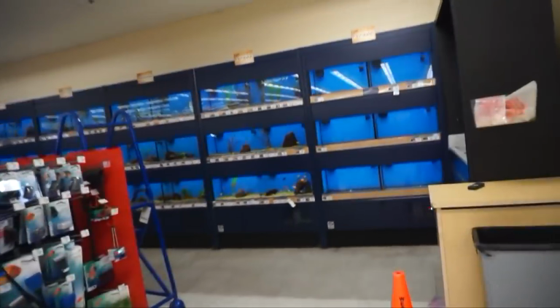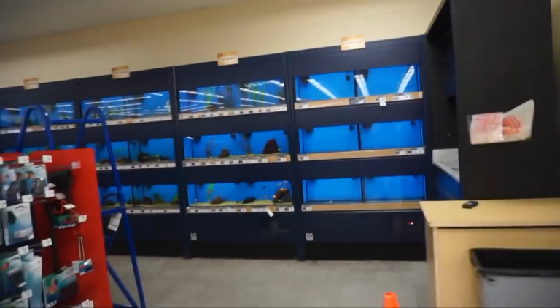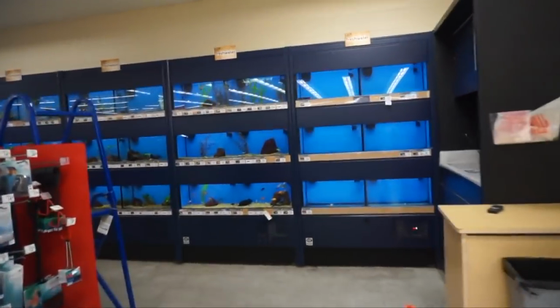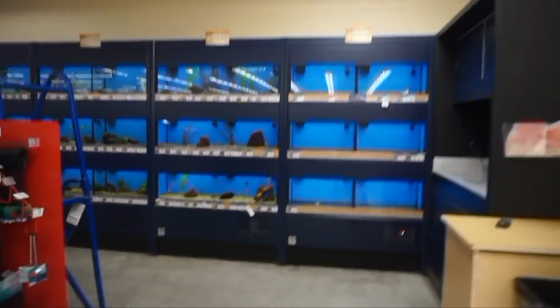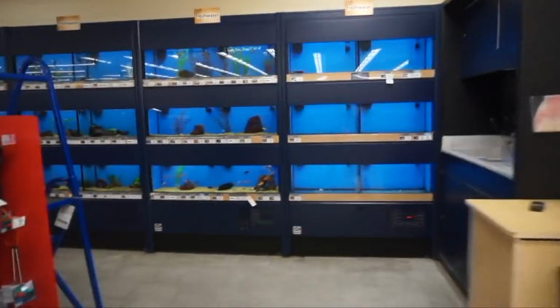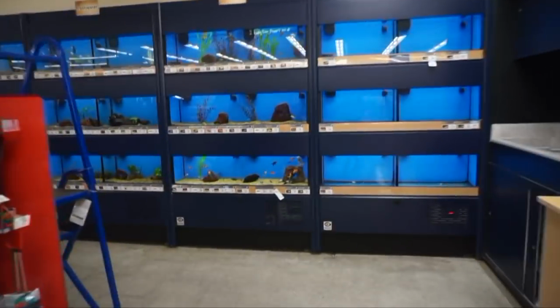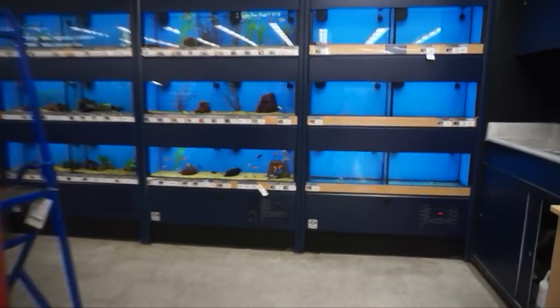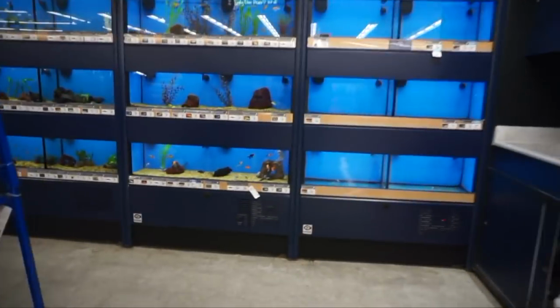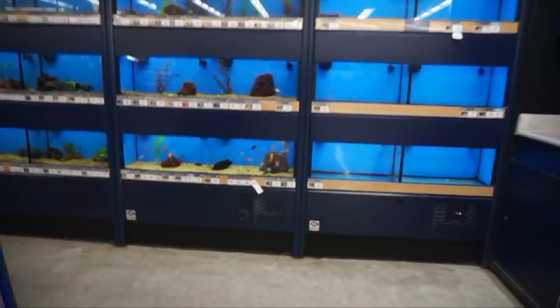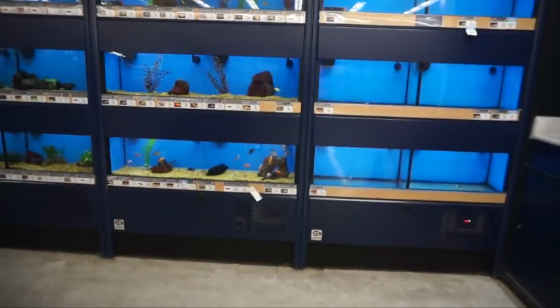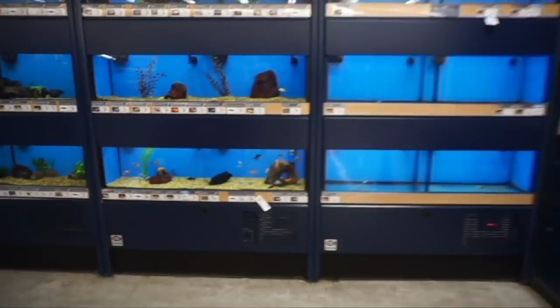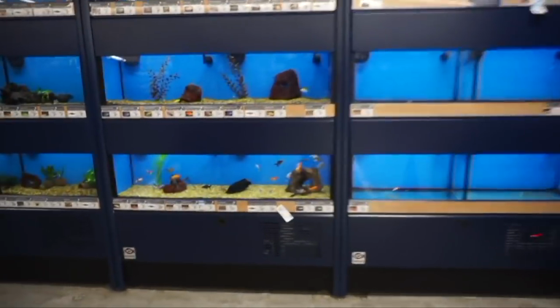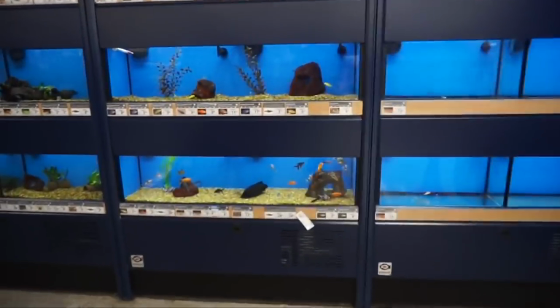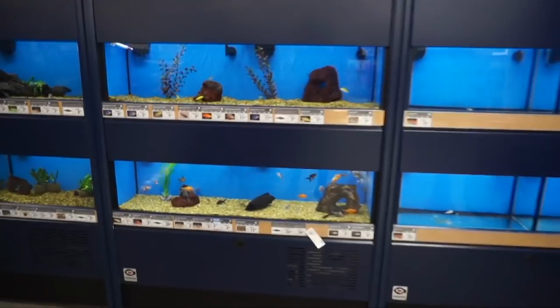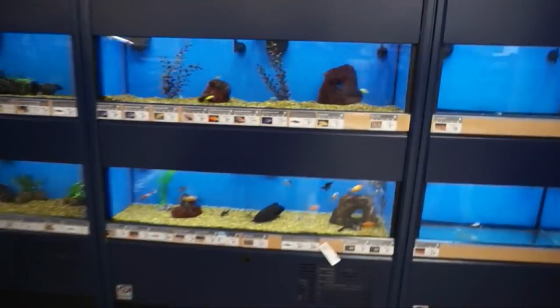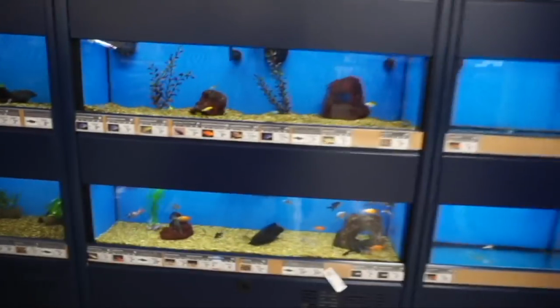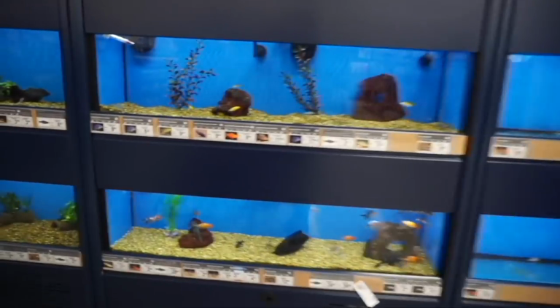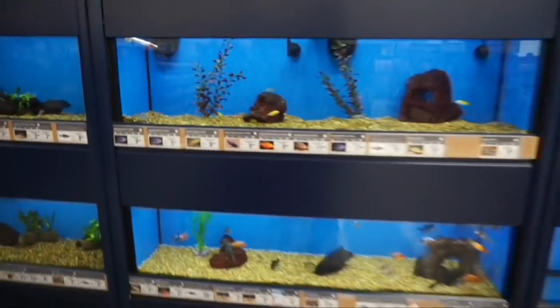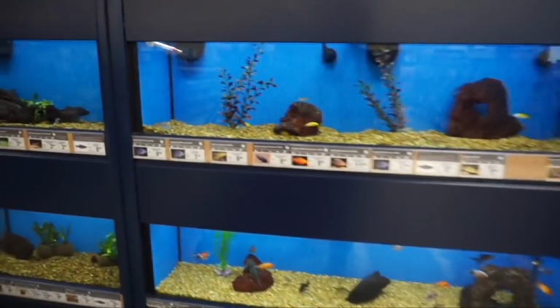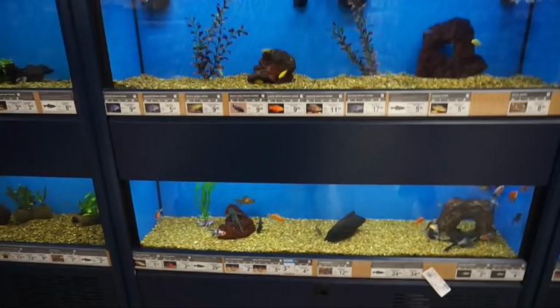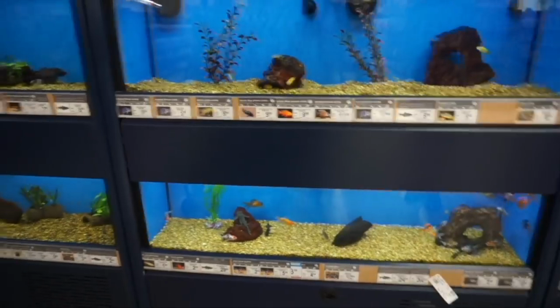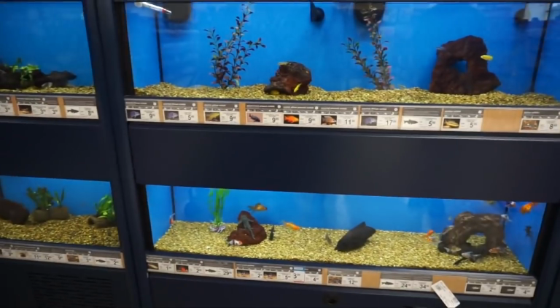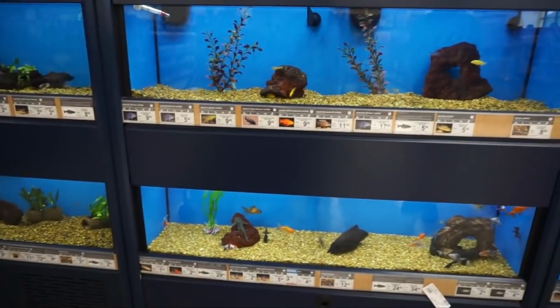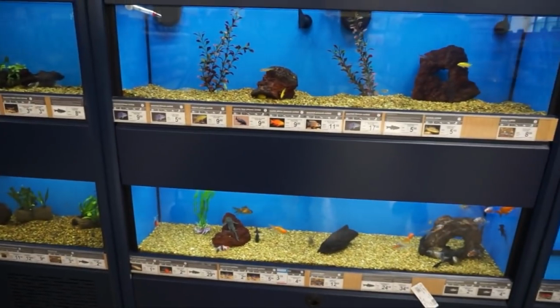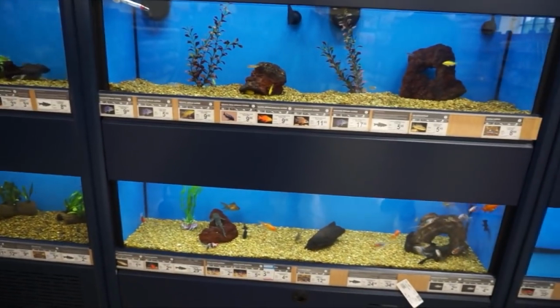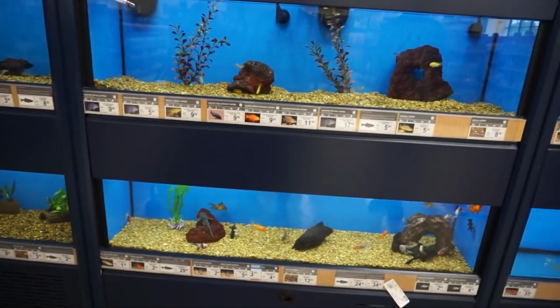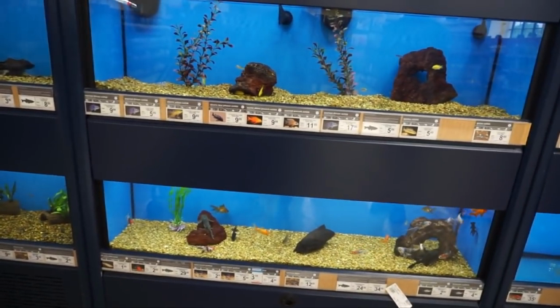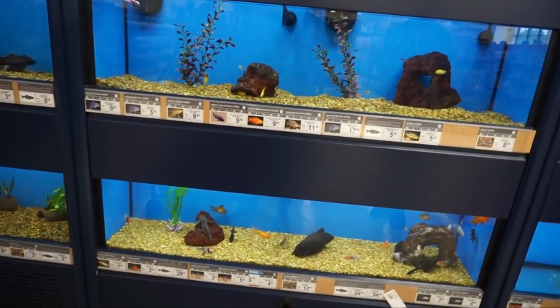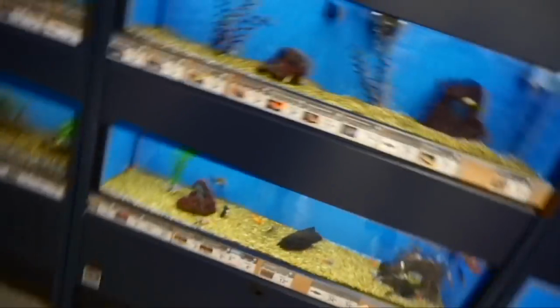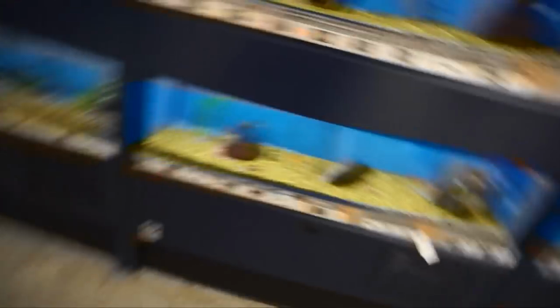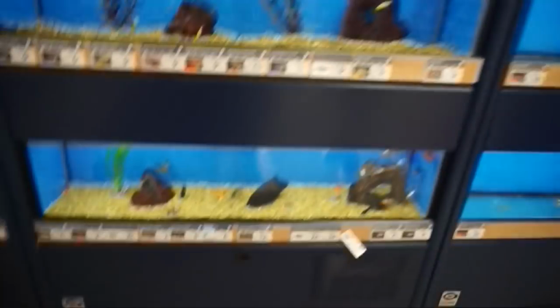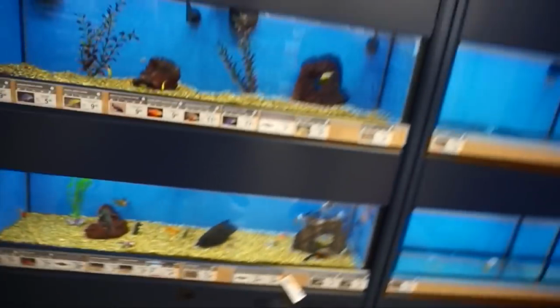Oh, they don't even have any. They don't have feeder fish. Other pet store. Alright, let's go.